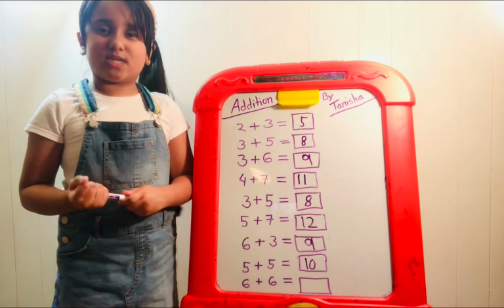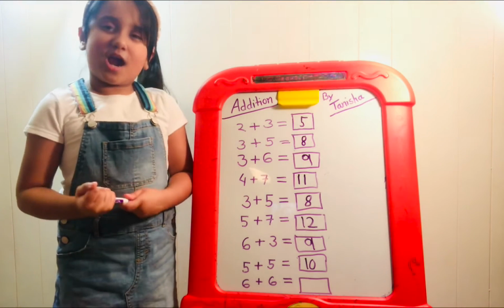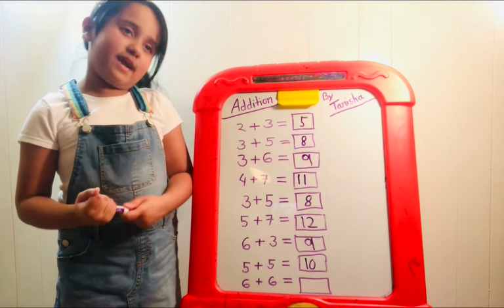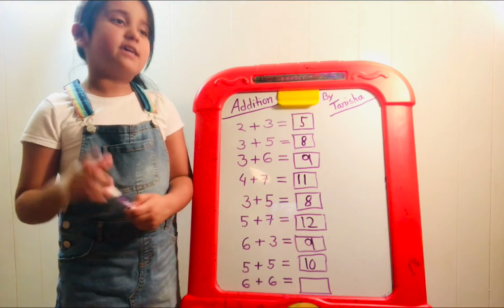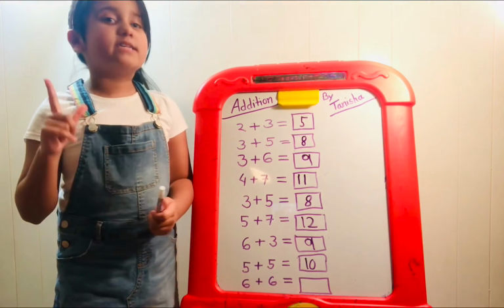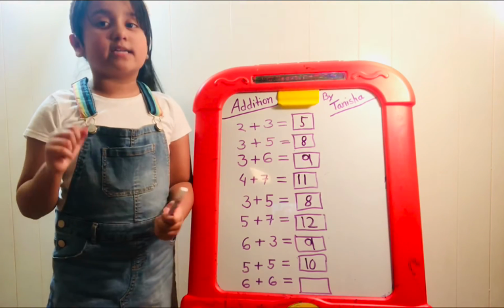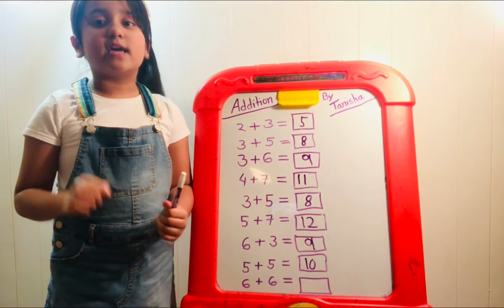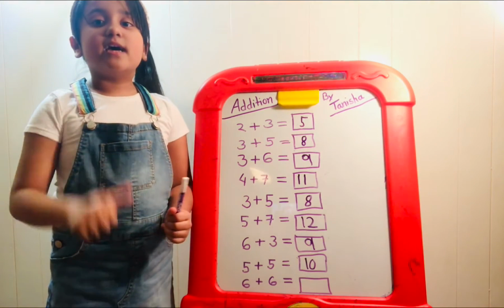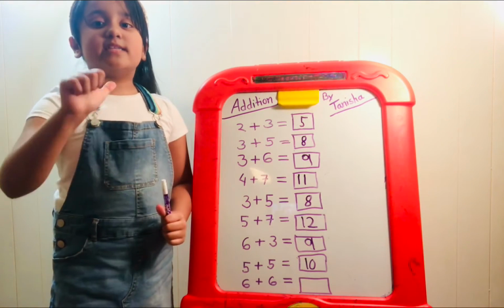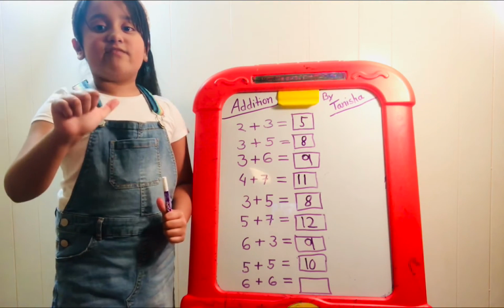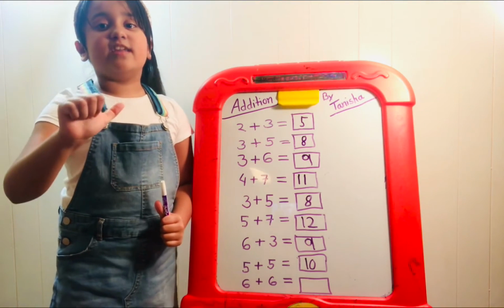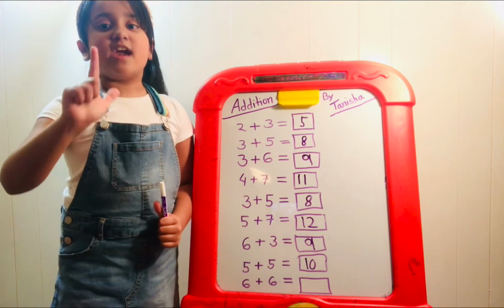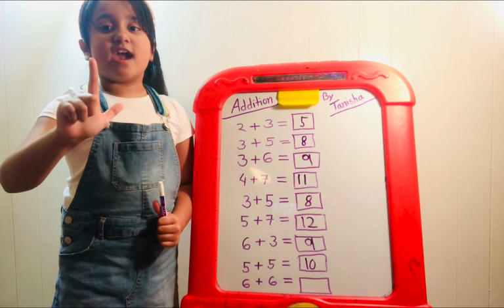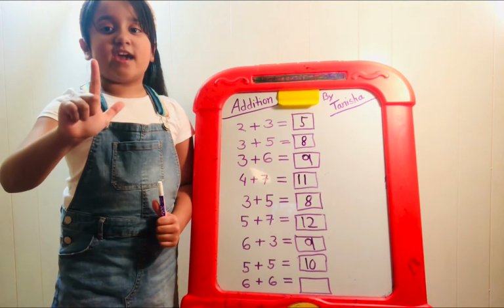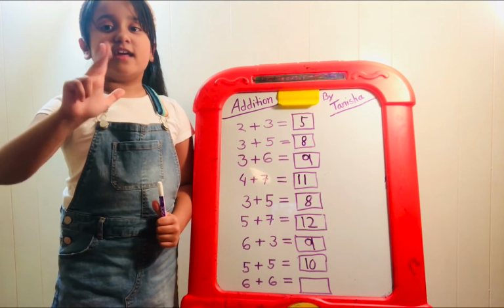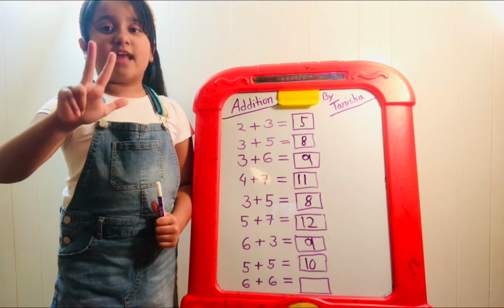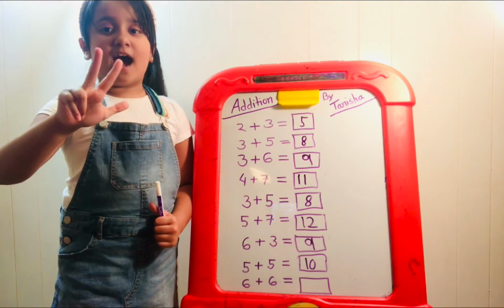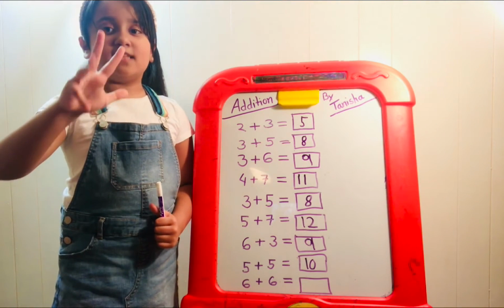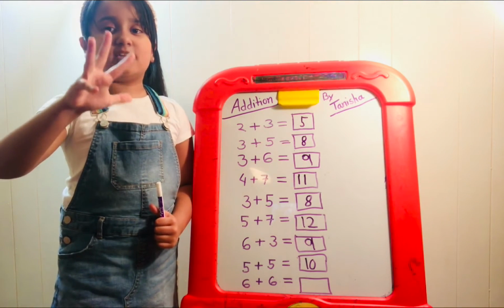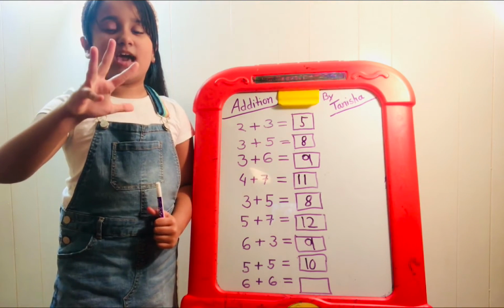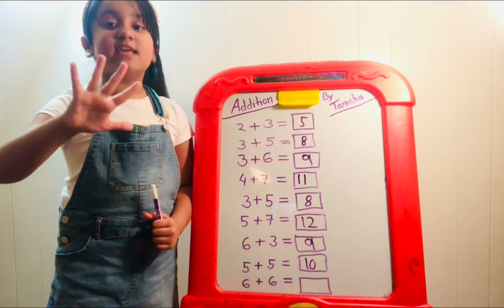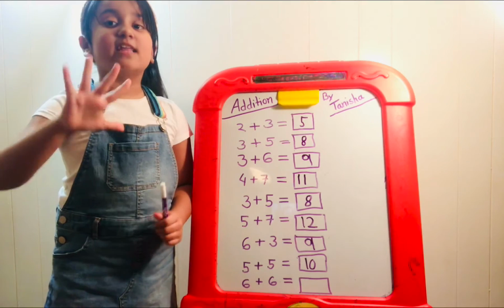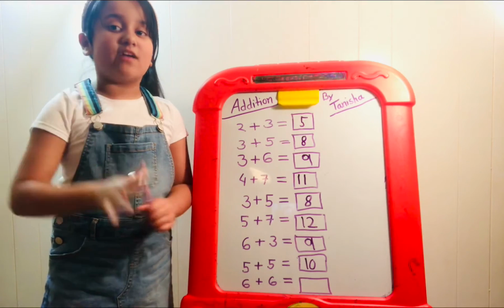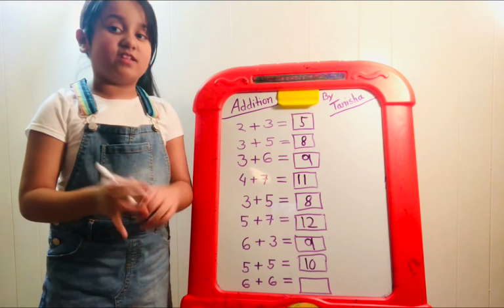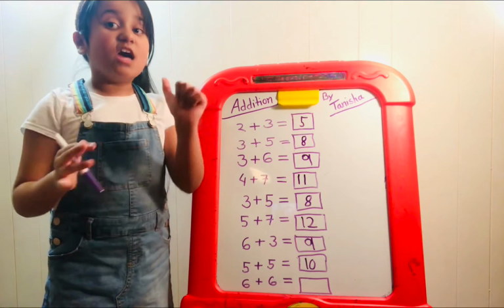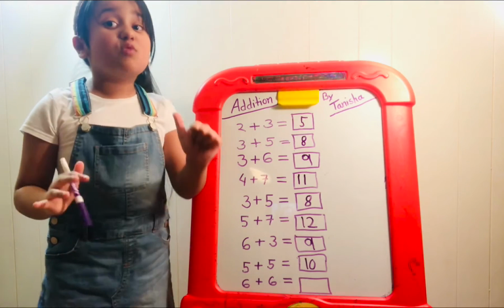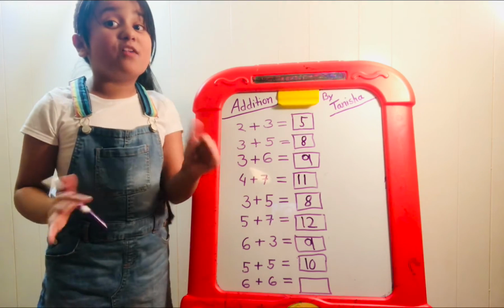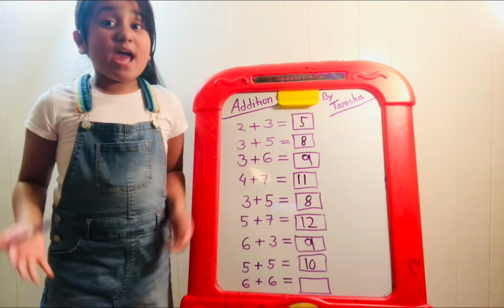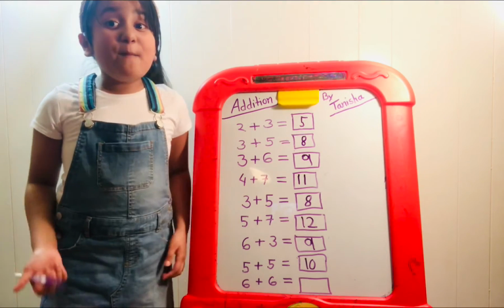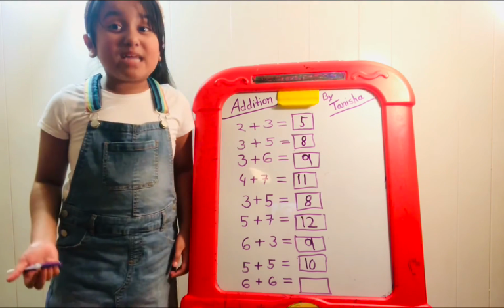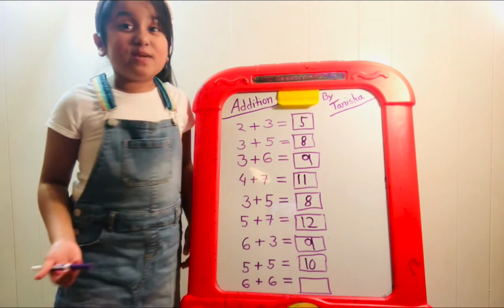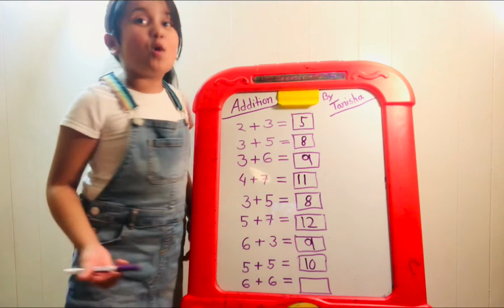Now let's do six plus six — that's another doubles fact. Let's put six in our head: six, seven, eight, nine, ten, eleven, twelve. It must be twelve.